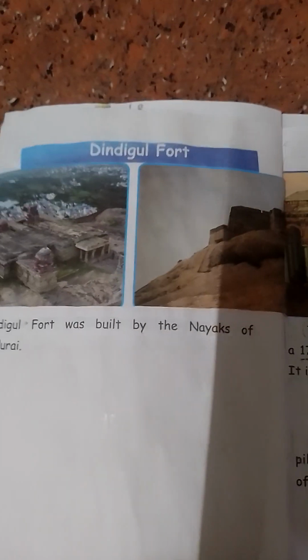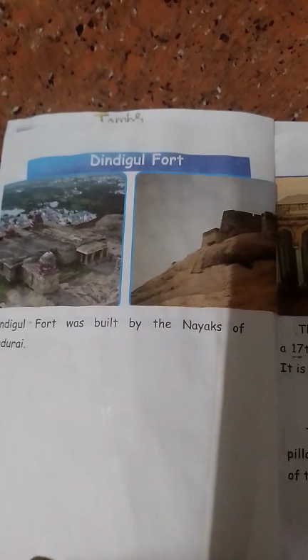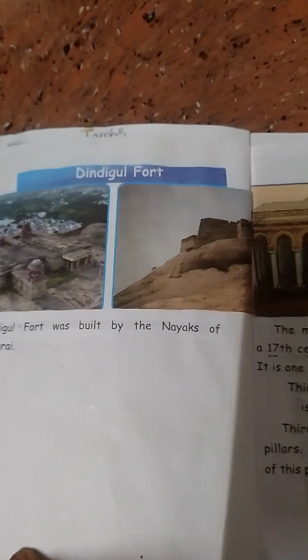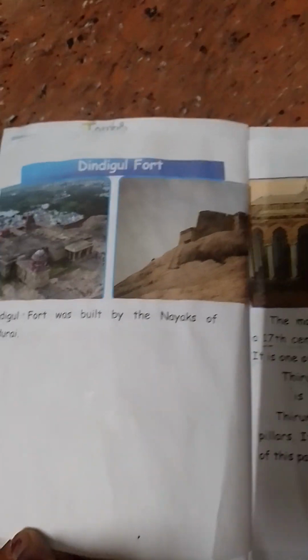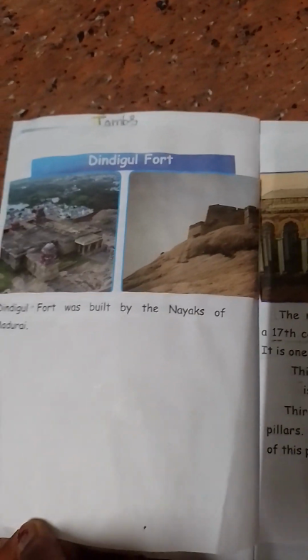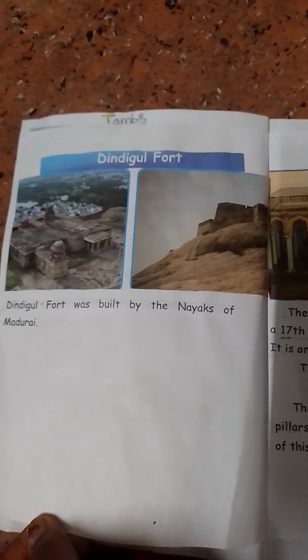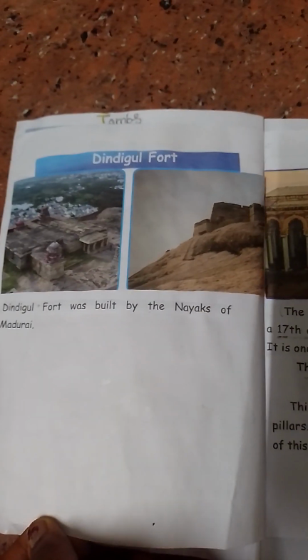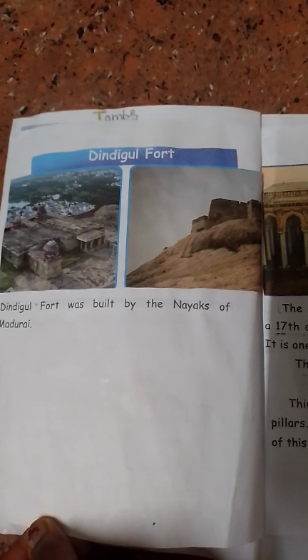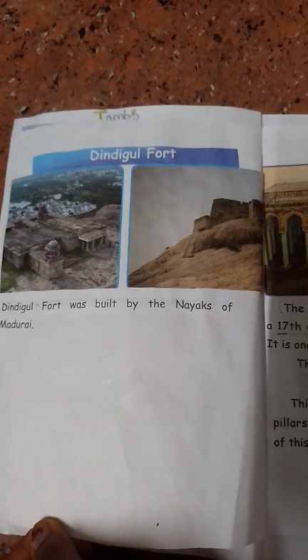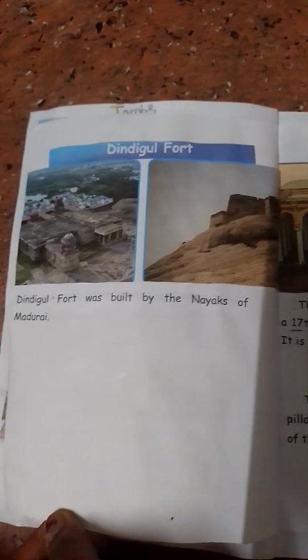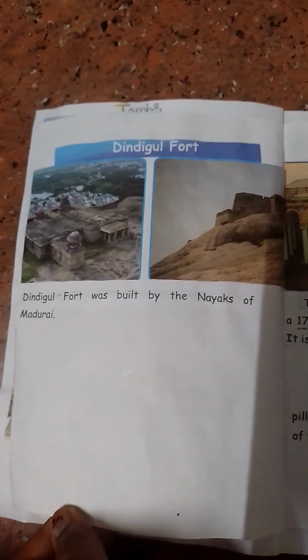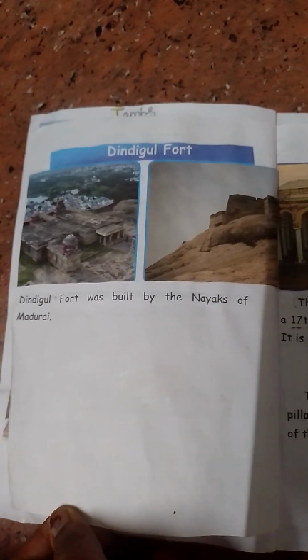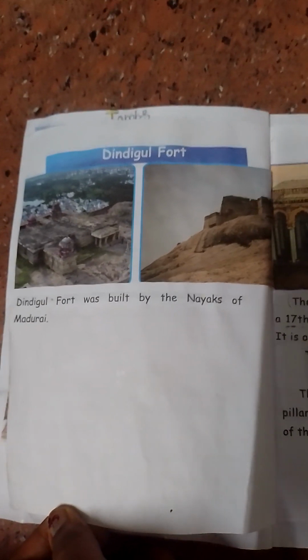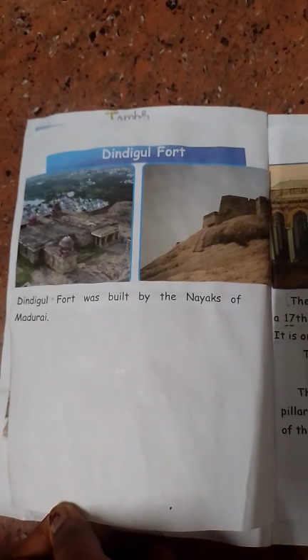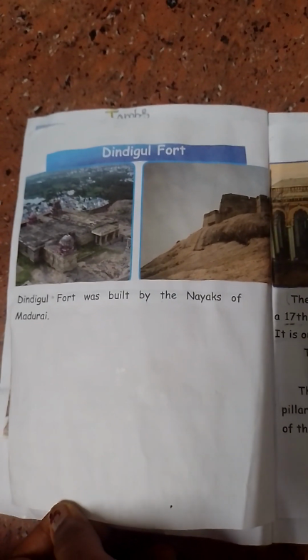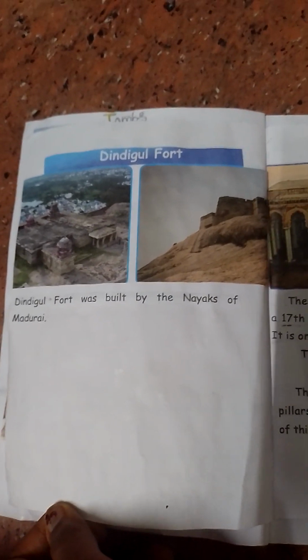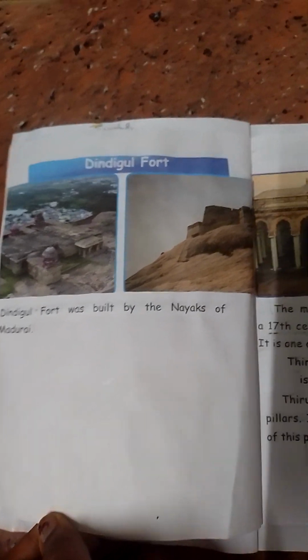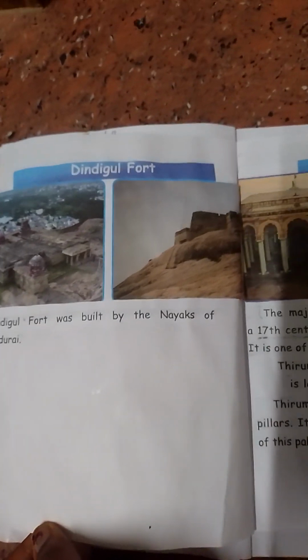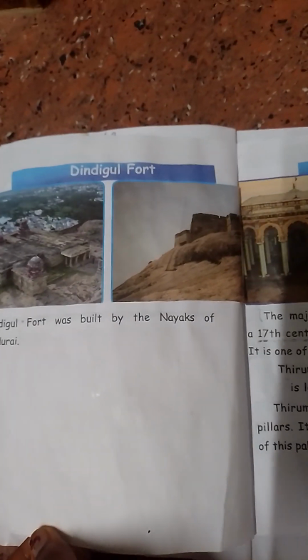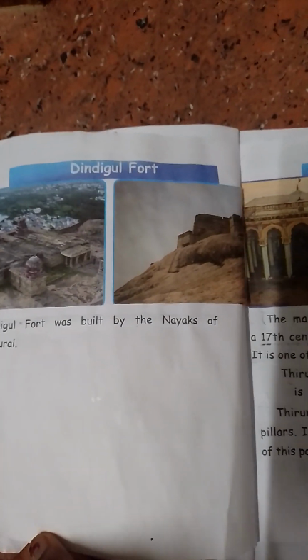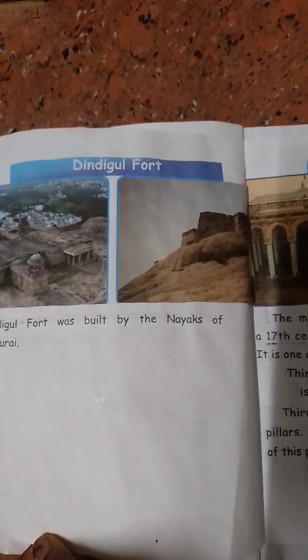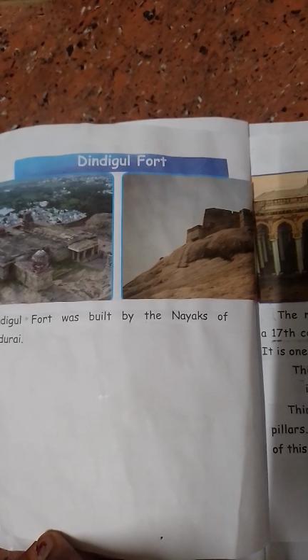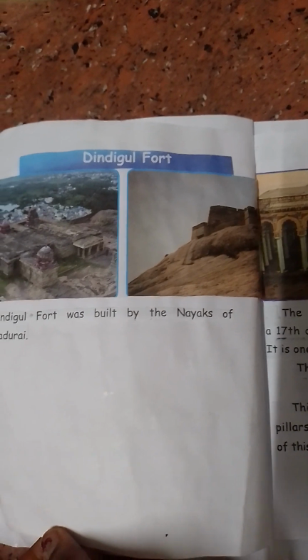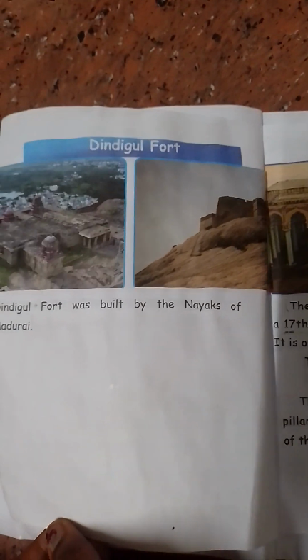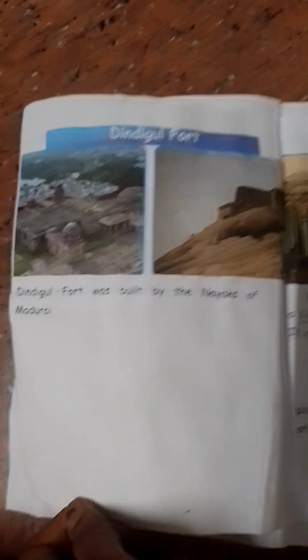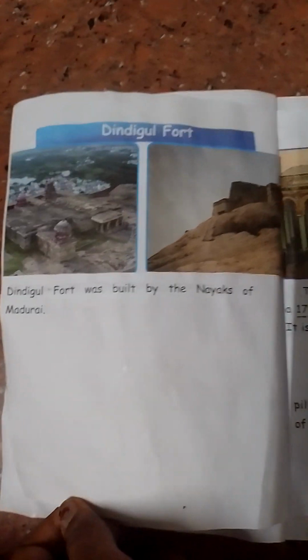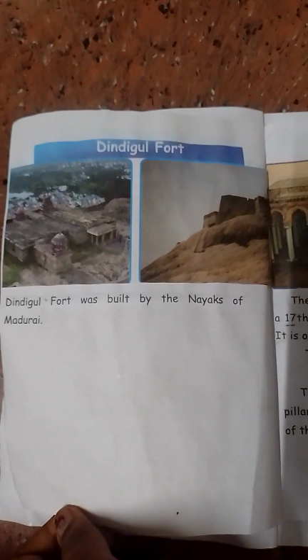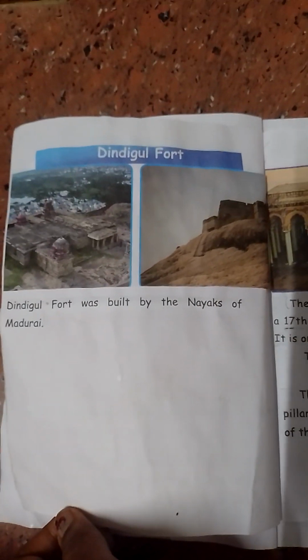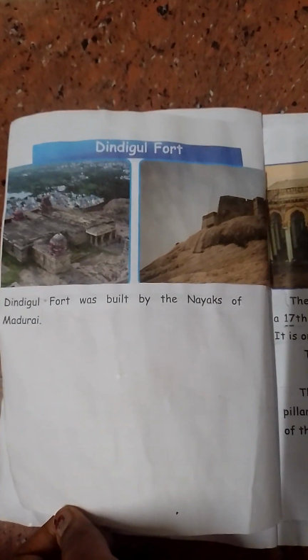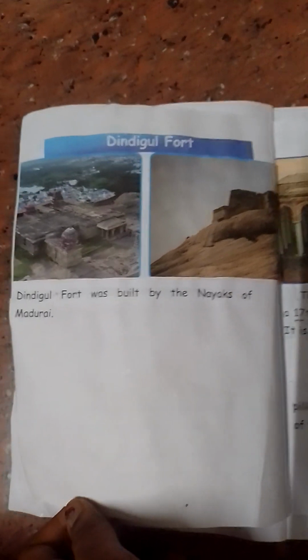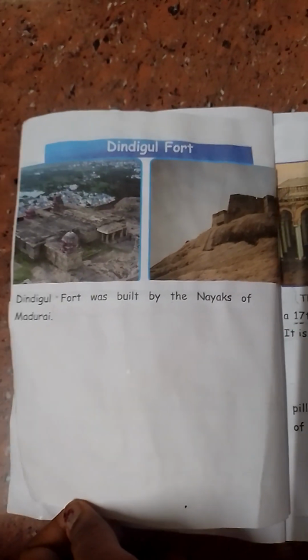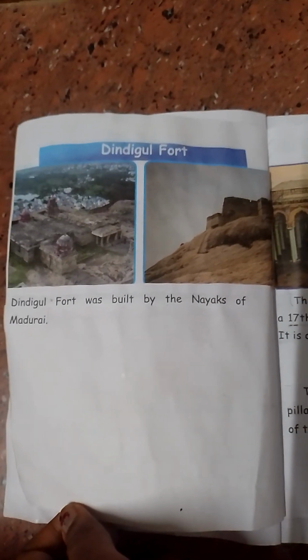Velu Fort was also built by the Naayaka dynasty.